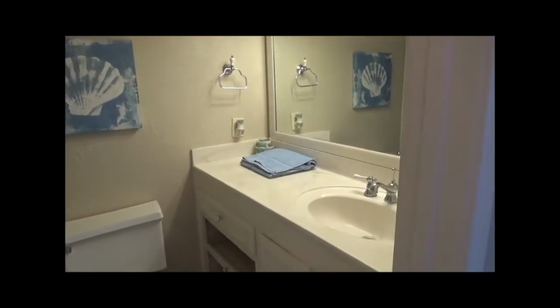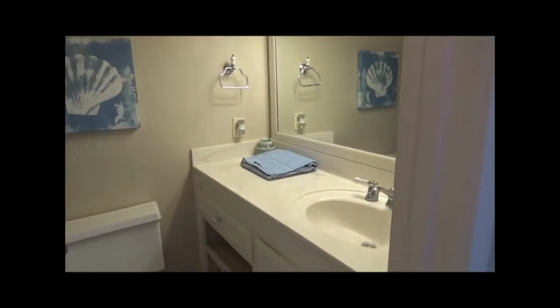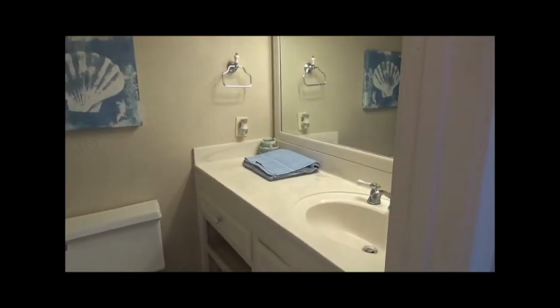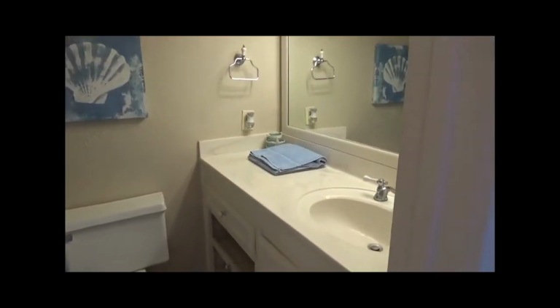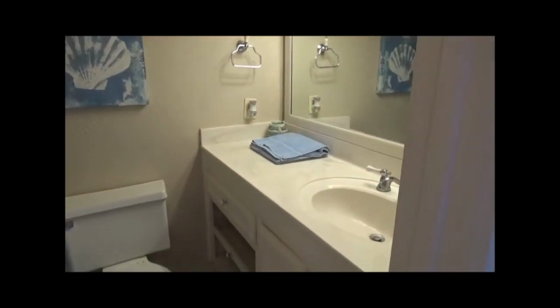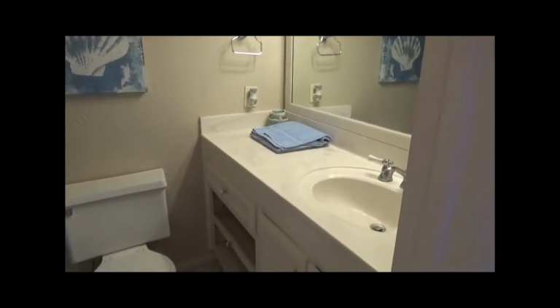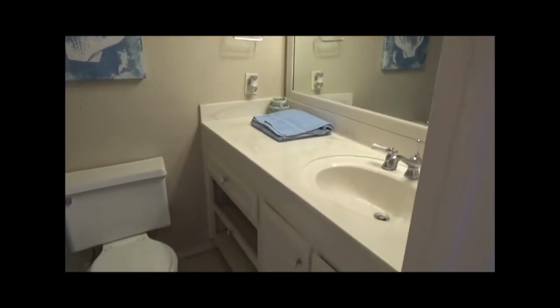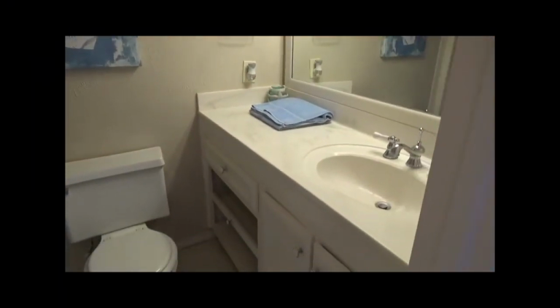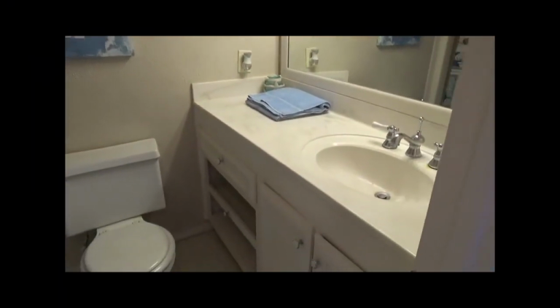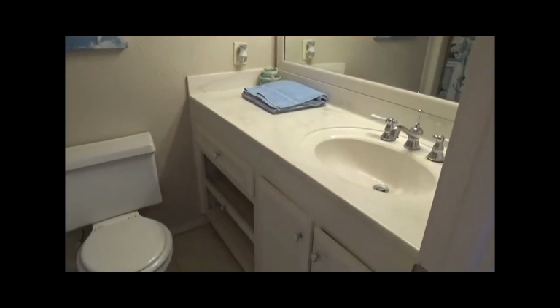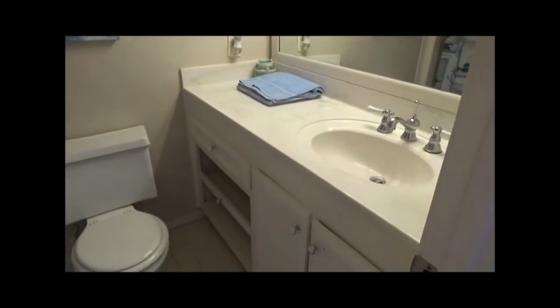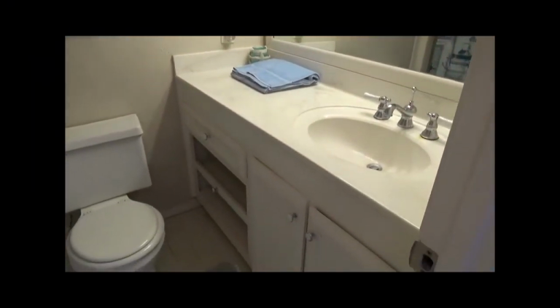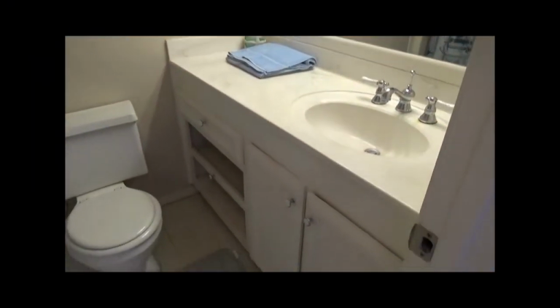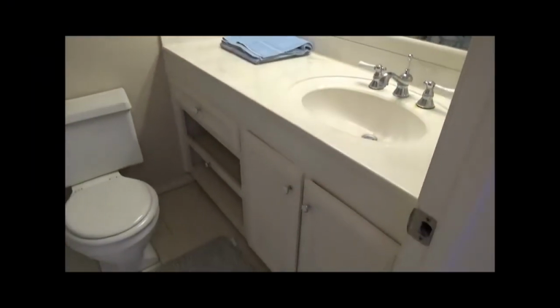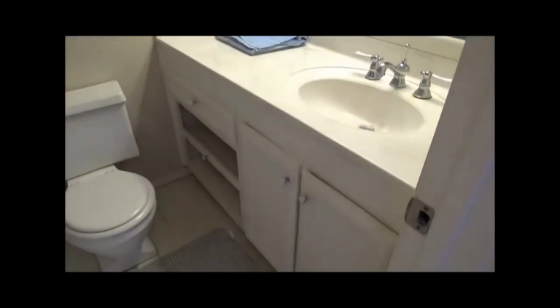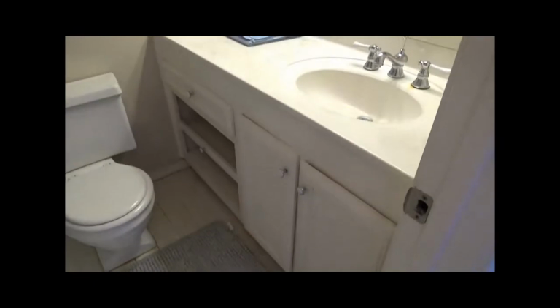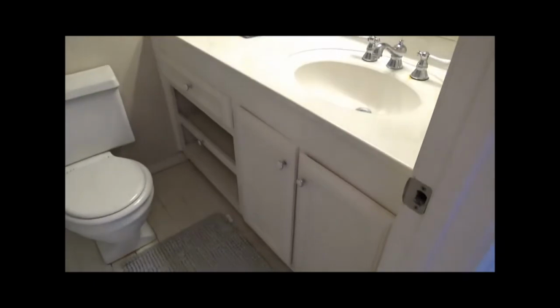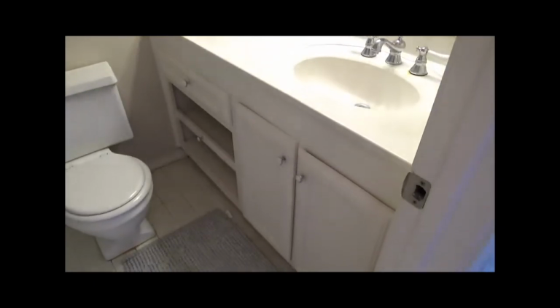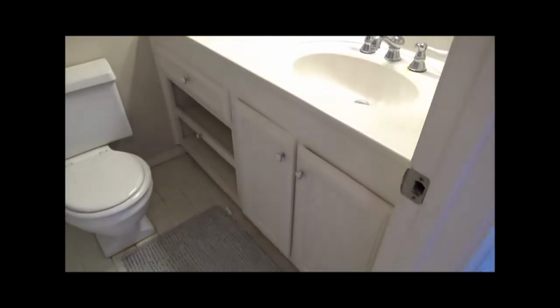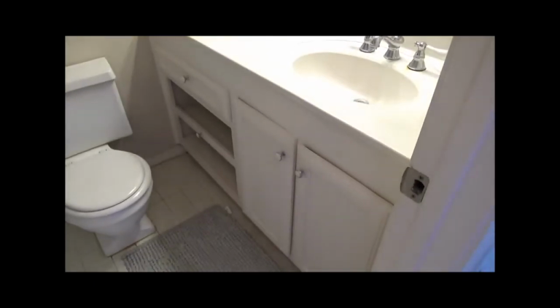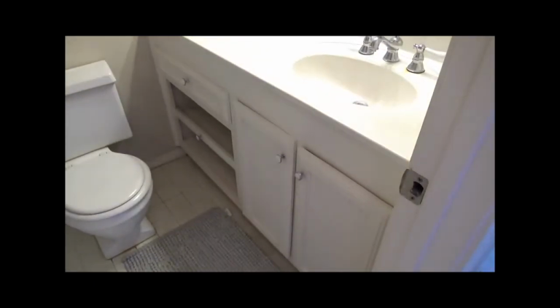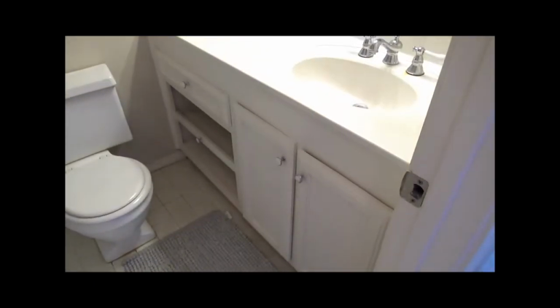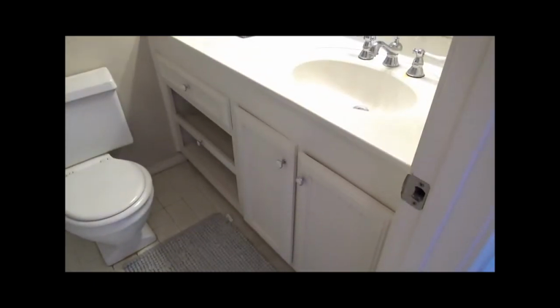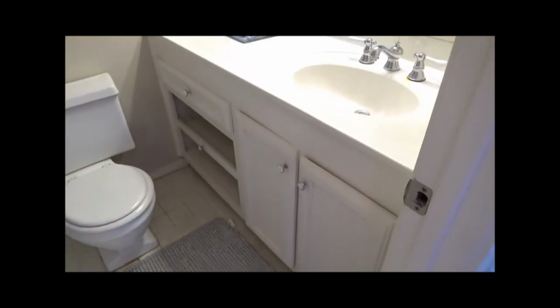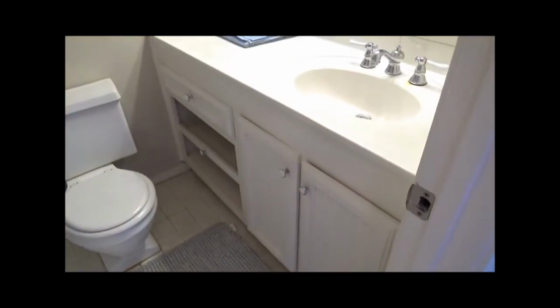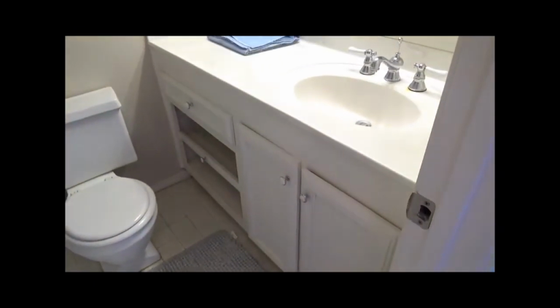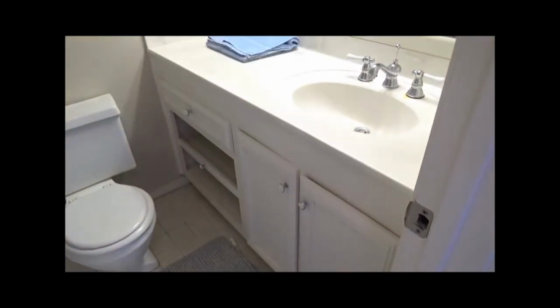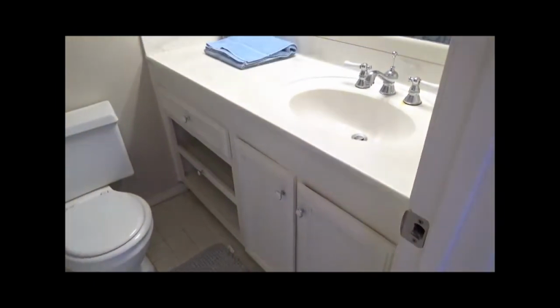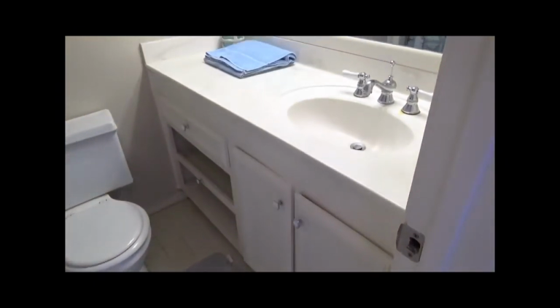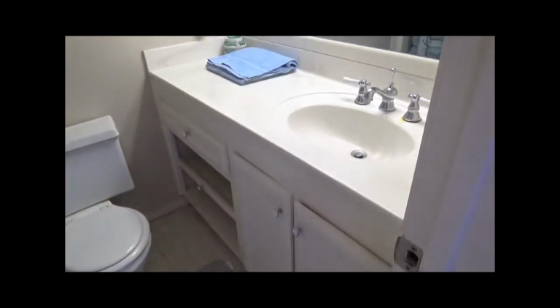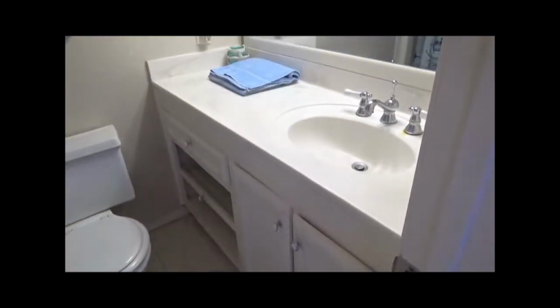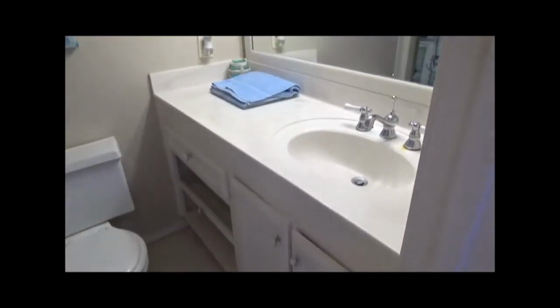The bathroom has plenty of cabinet and counter space and a tub shower combo.